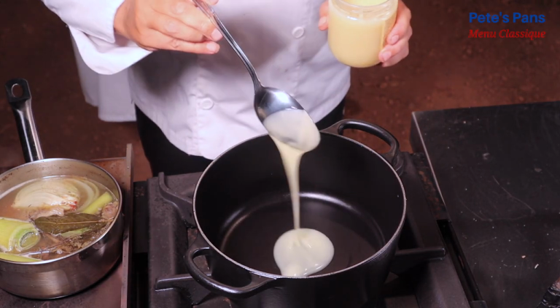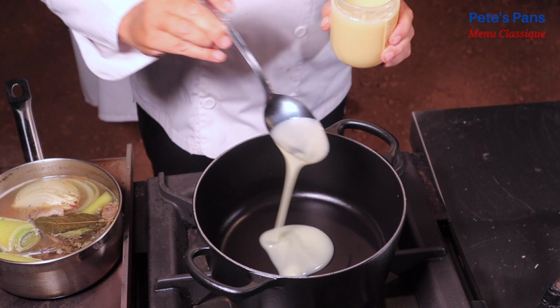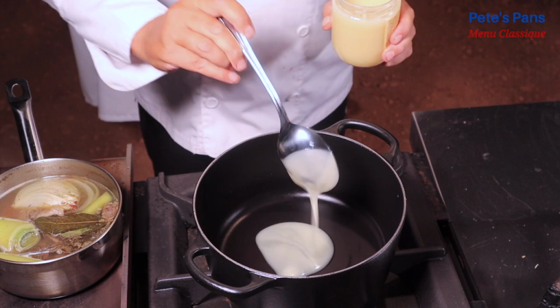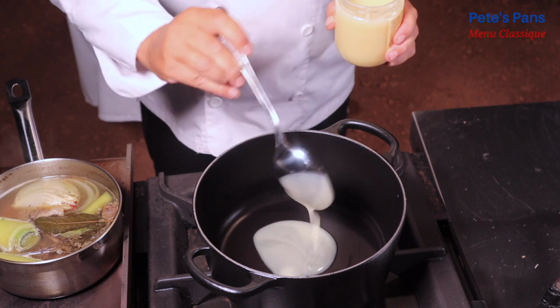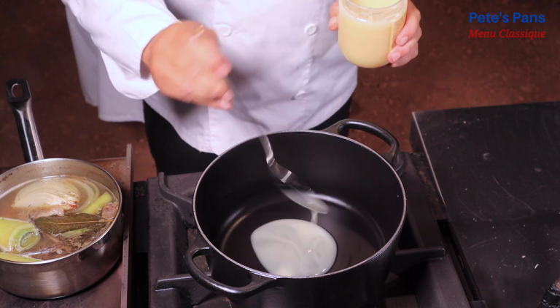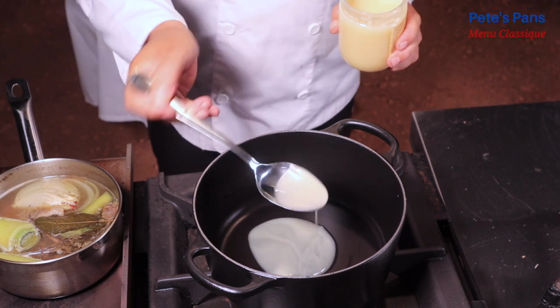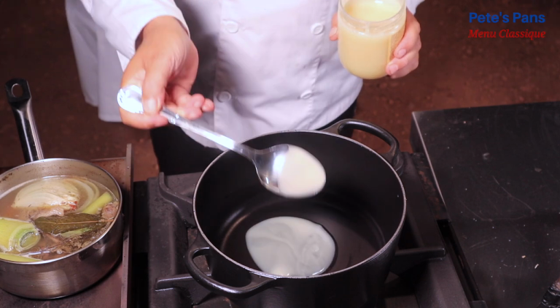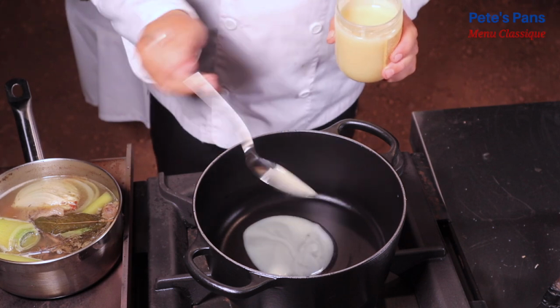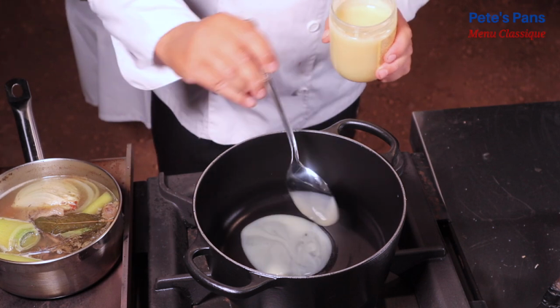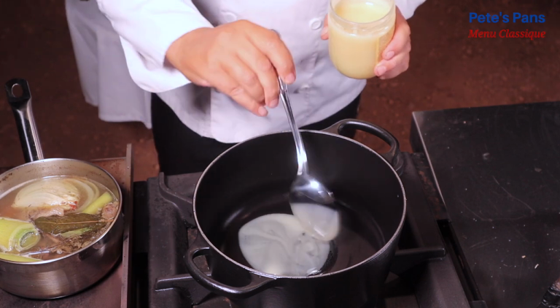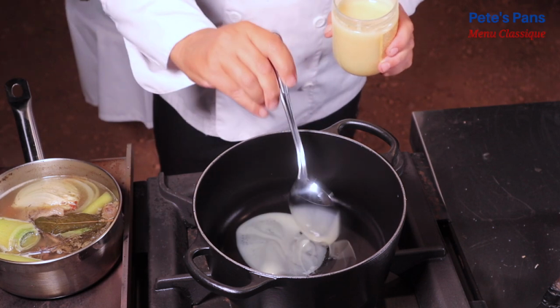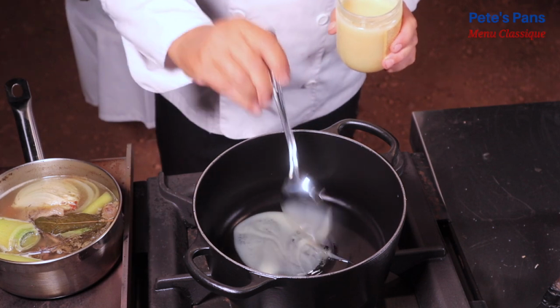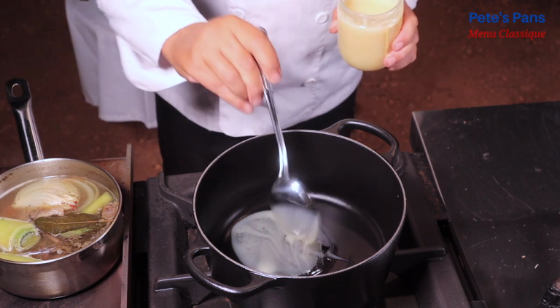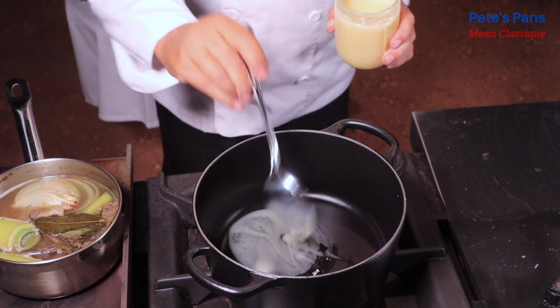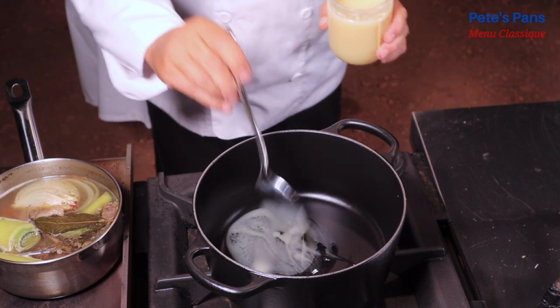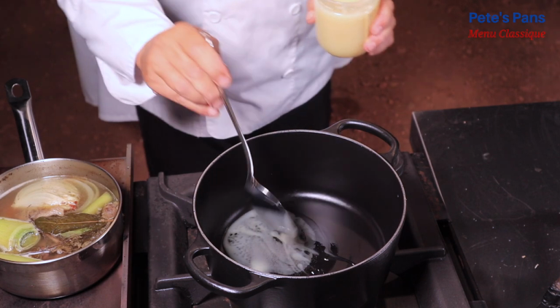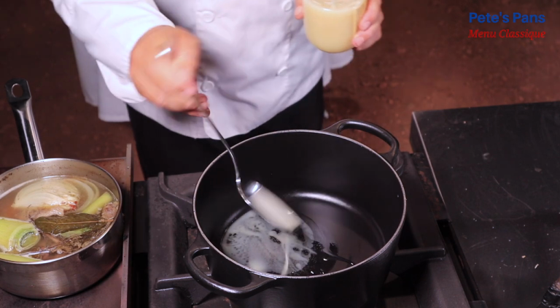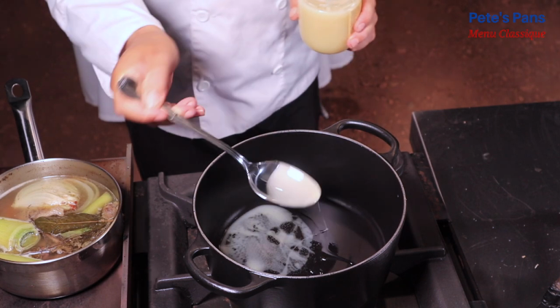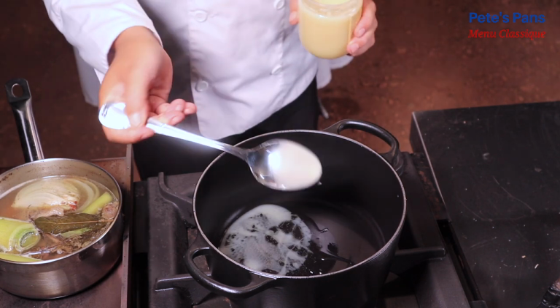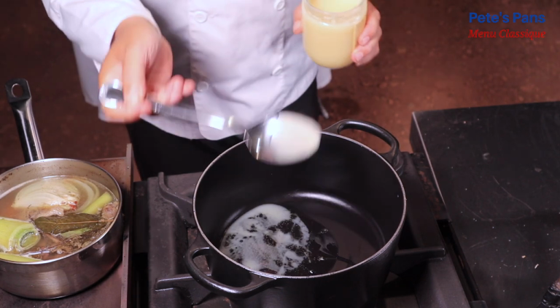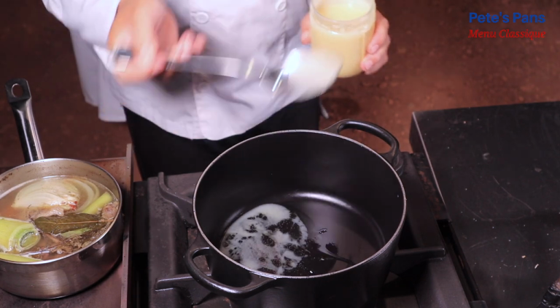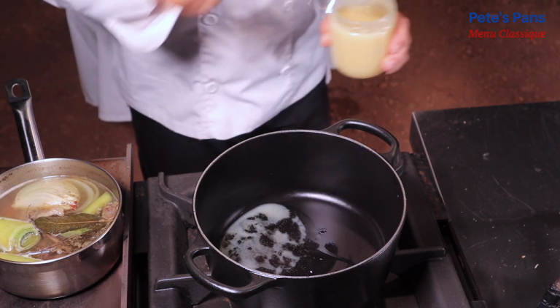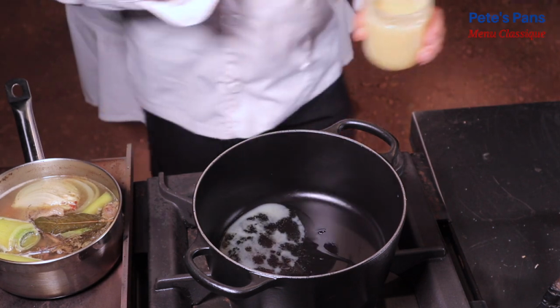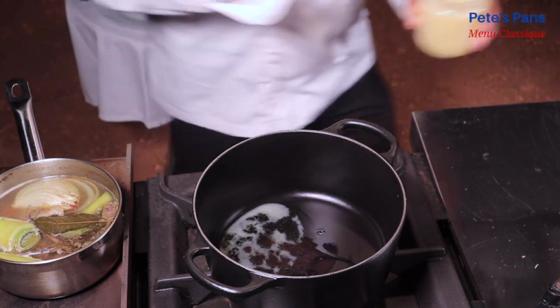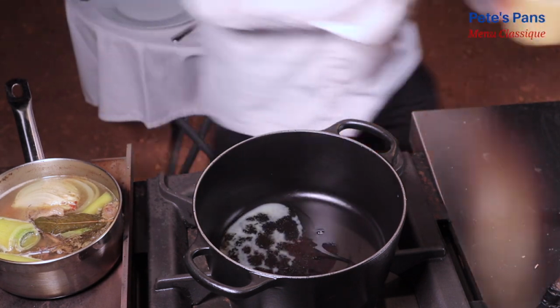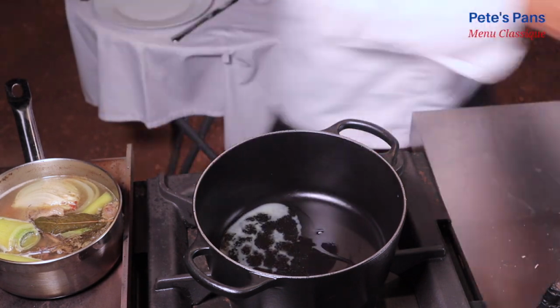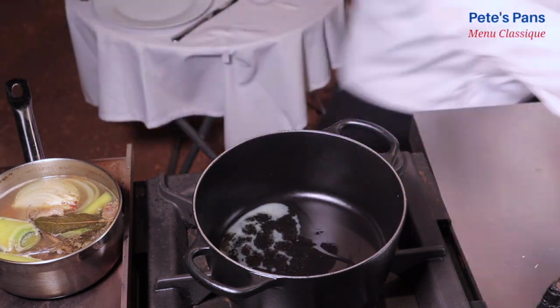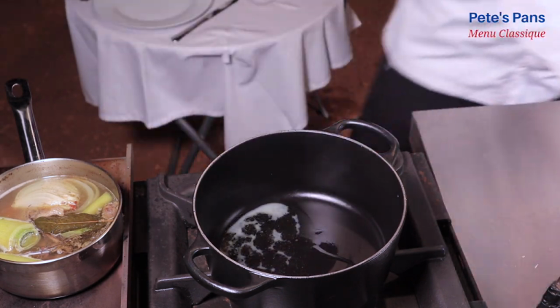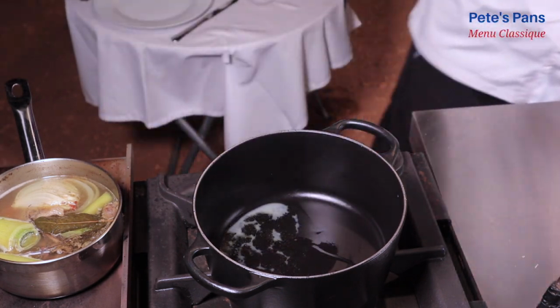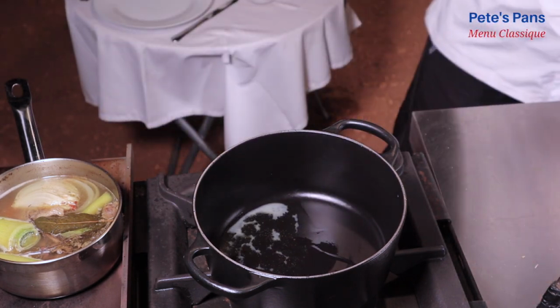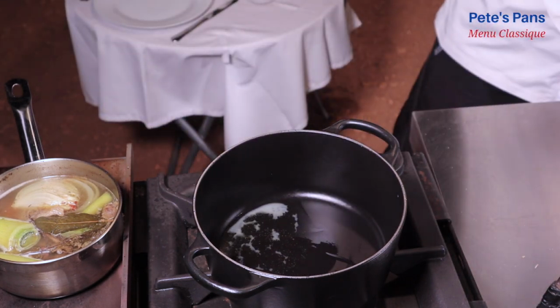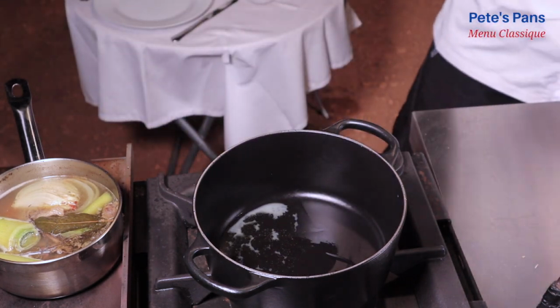Now they're browned all over in a good dollop of fat. As I said, oil or butter are fine too.